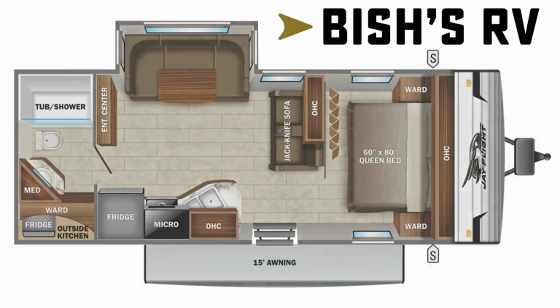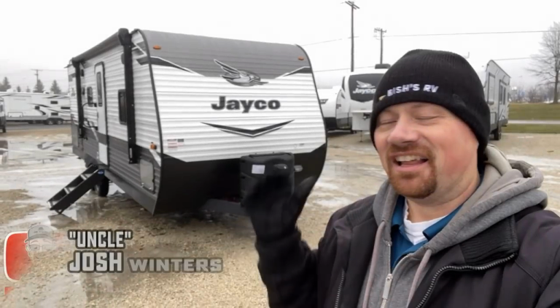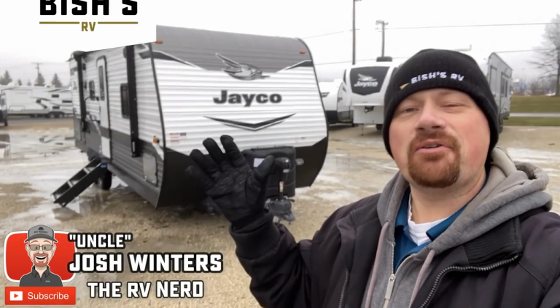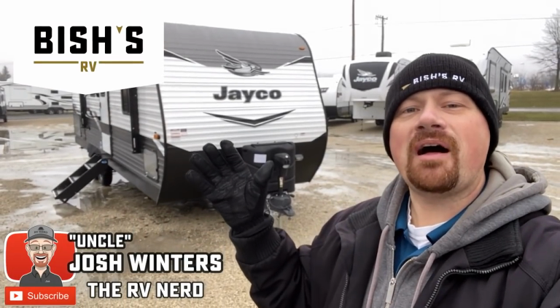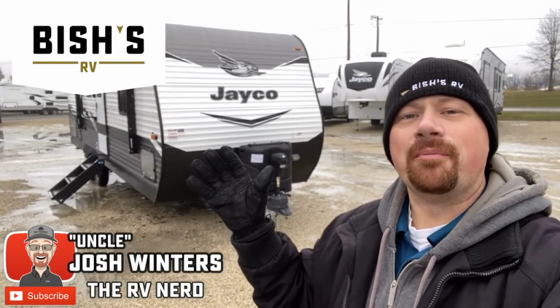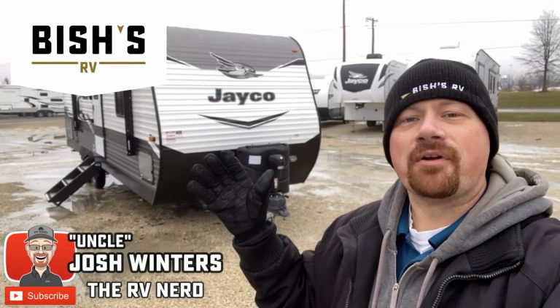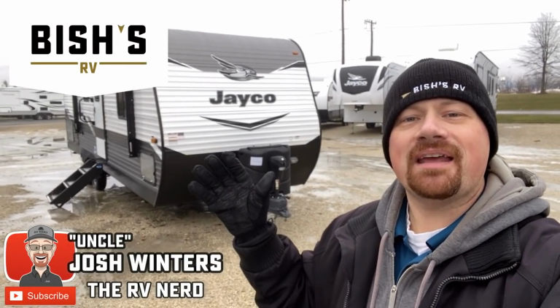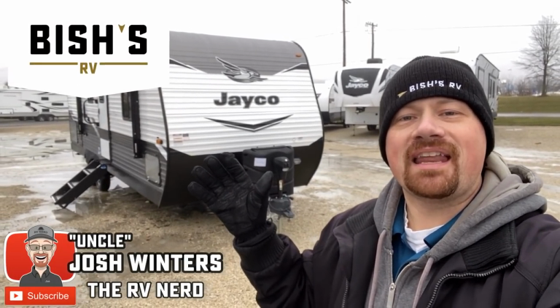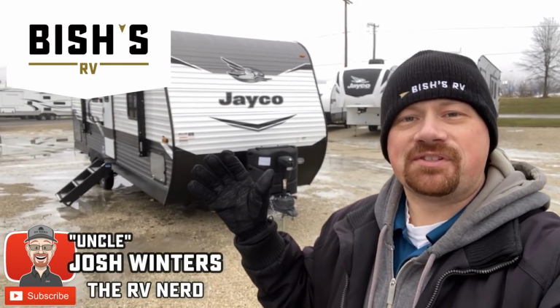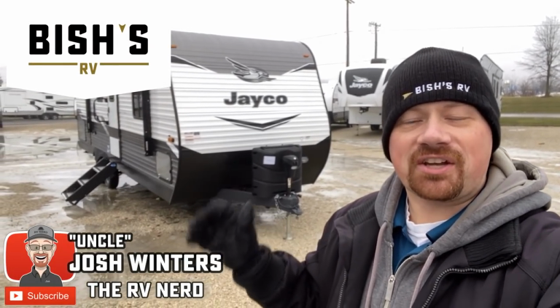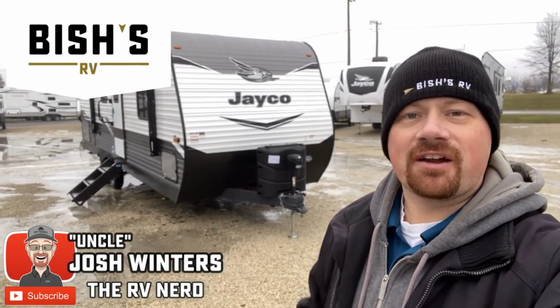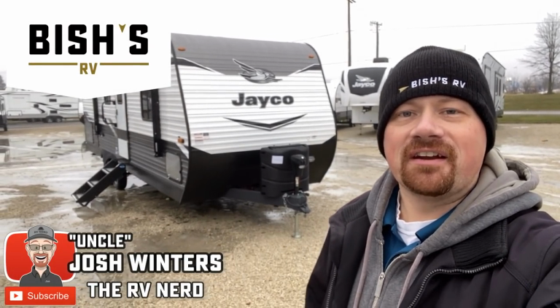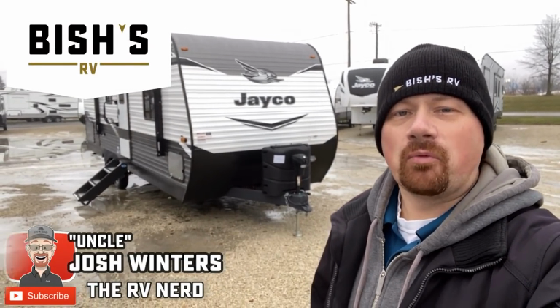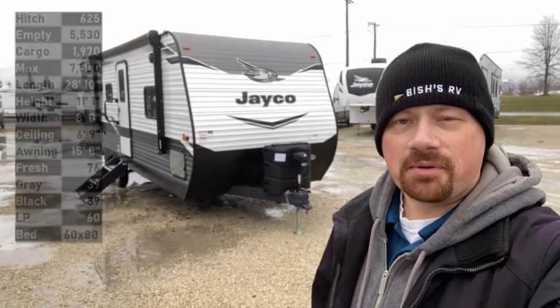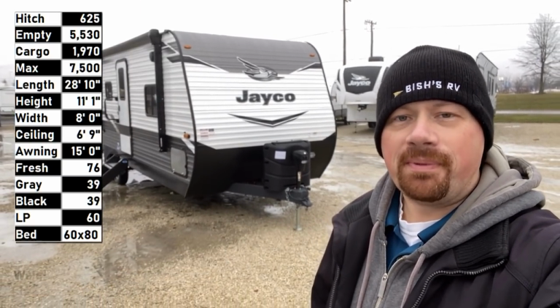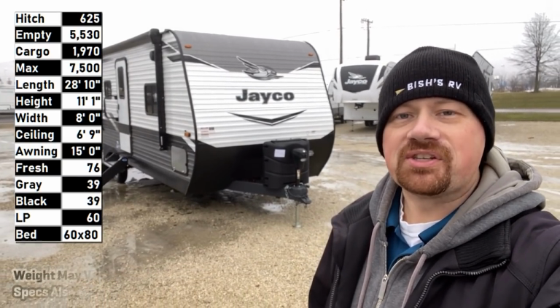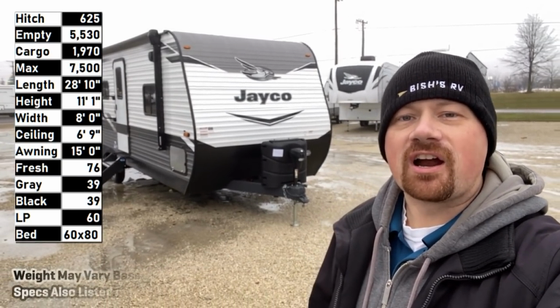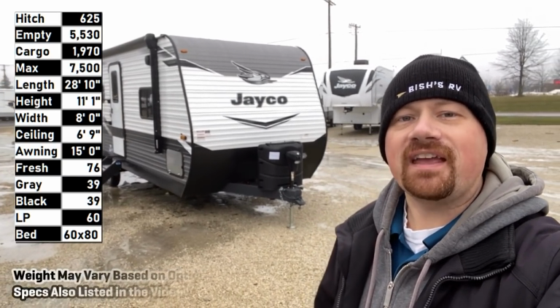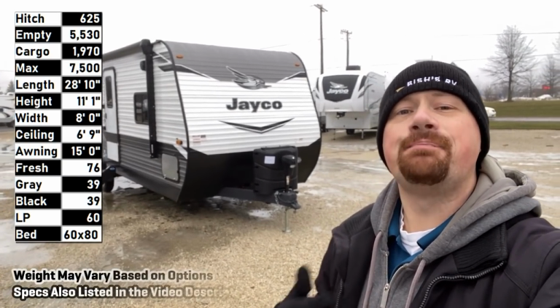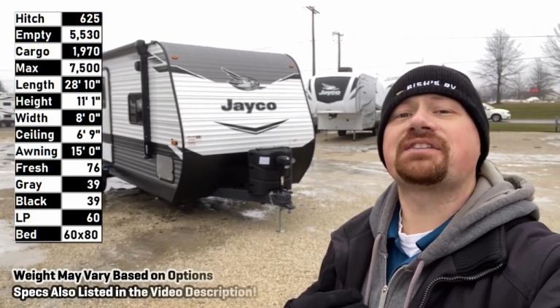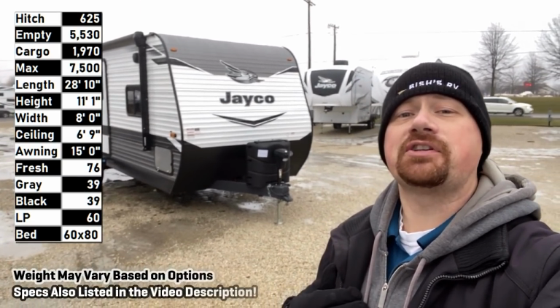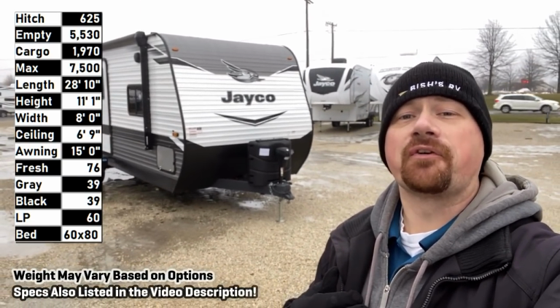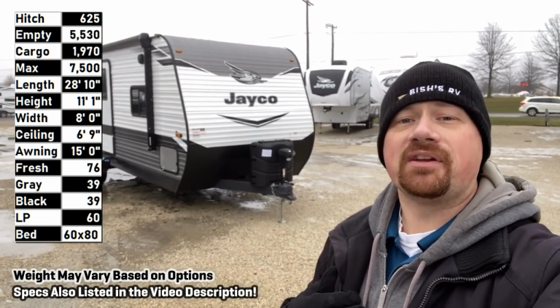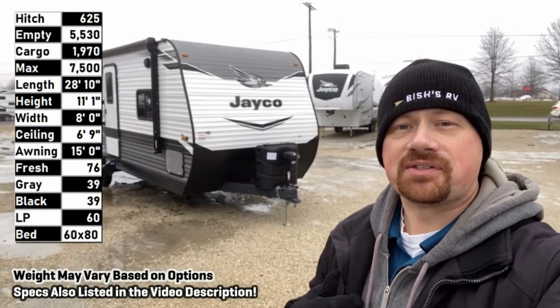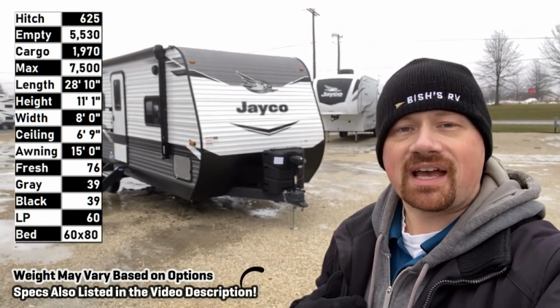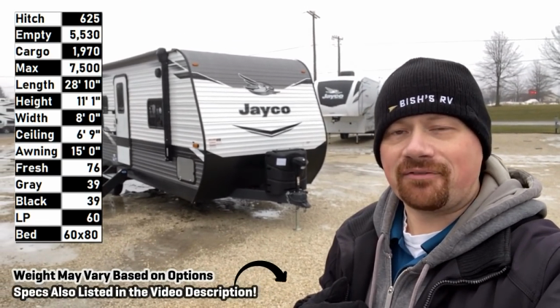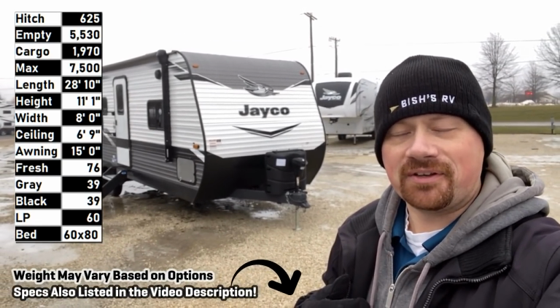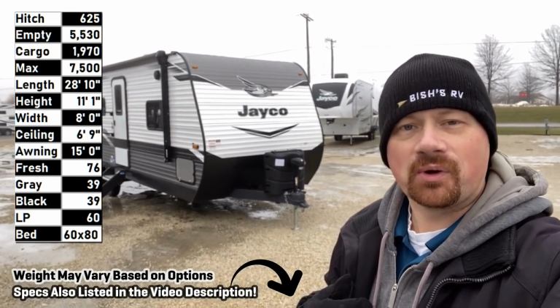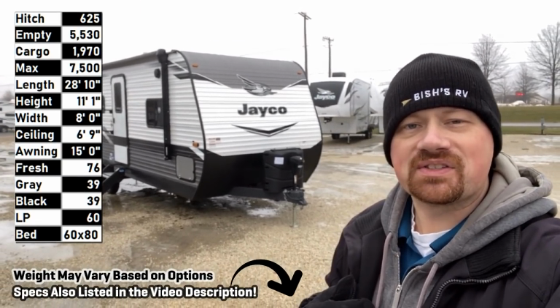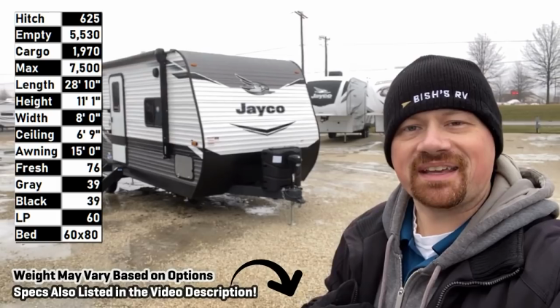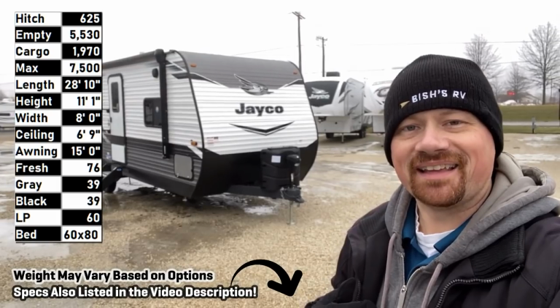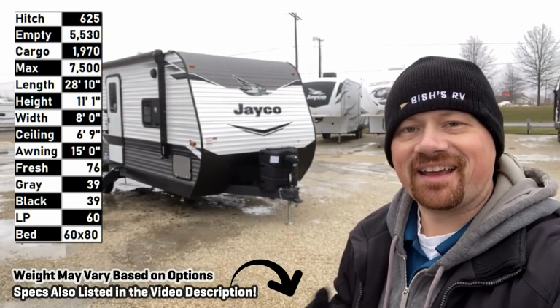Hello and welcome everybody. My name is Josh the RV Nerd. Welcome to Bishes RV and best wishes from Bishes.